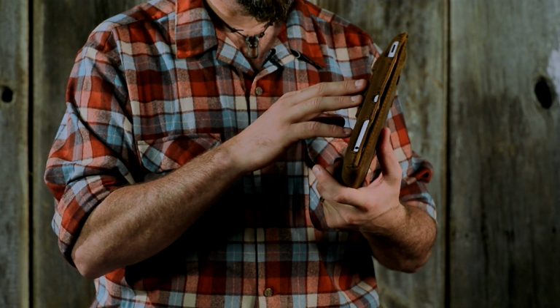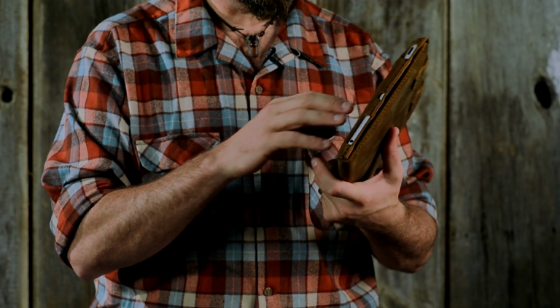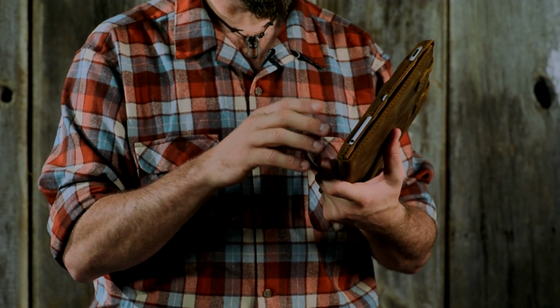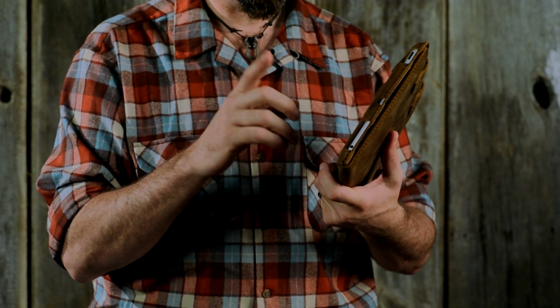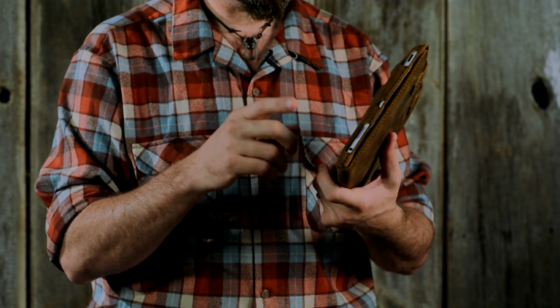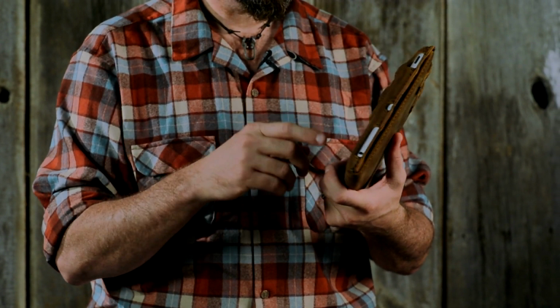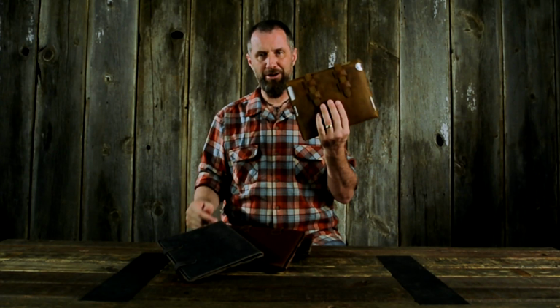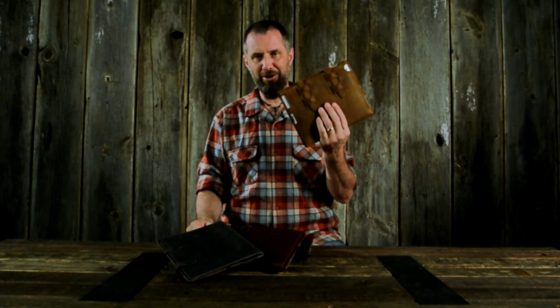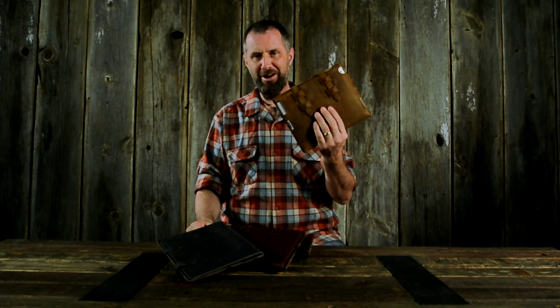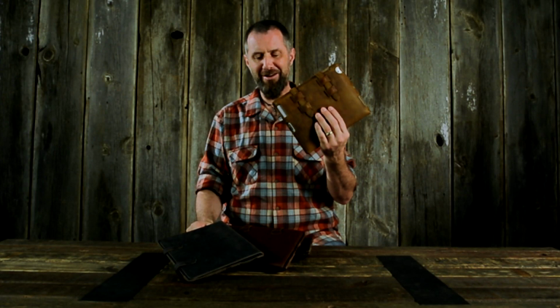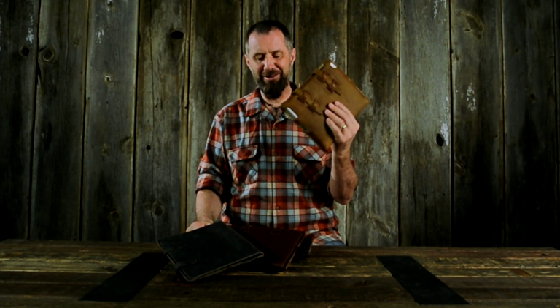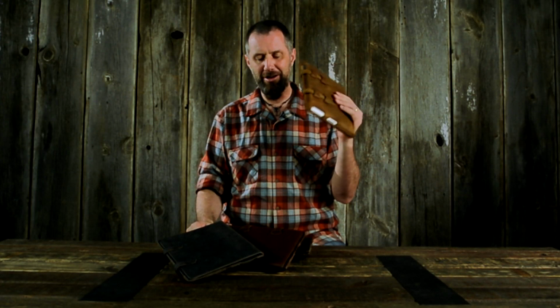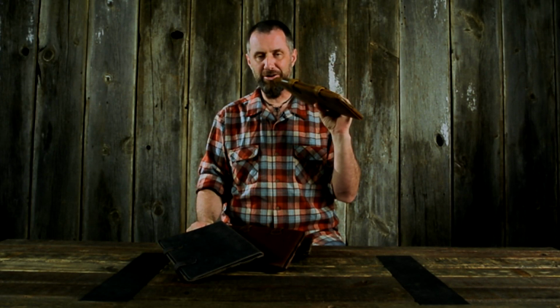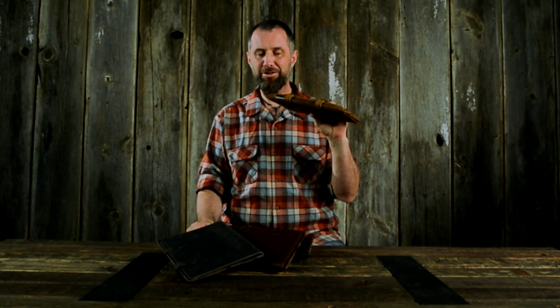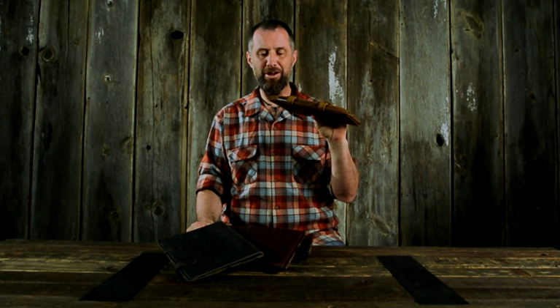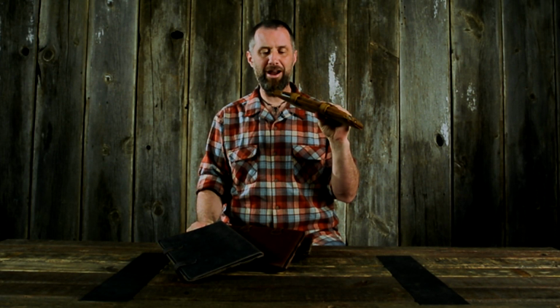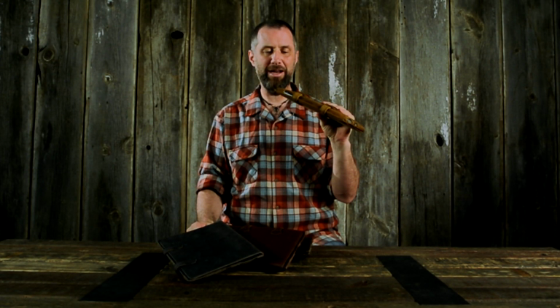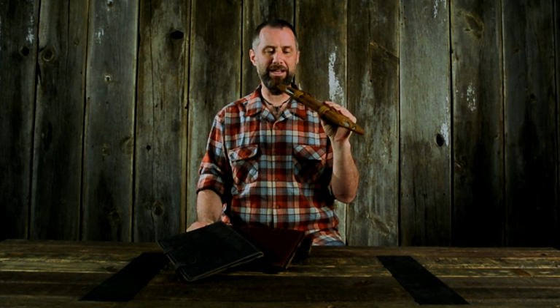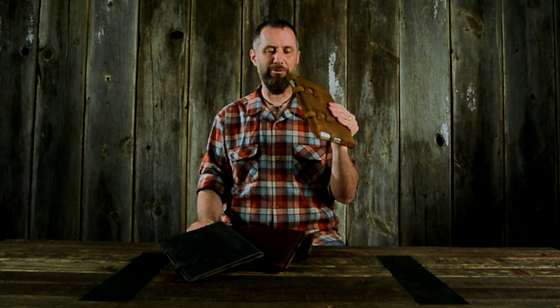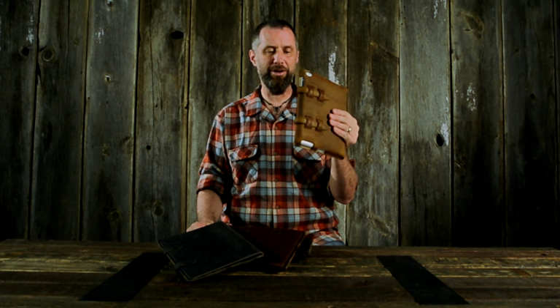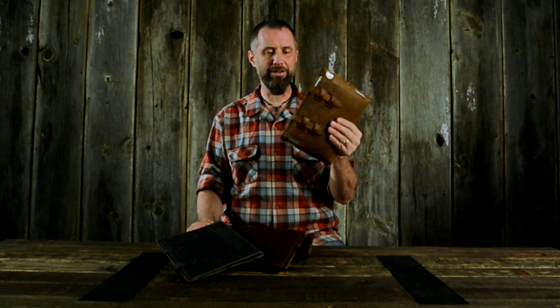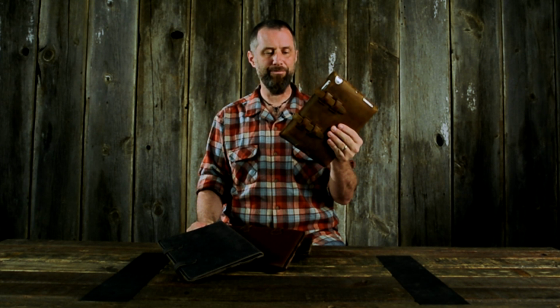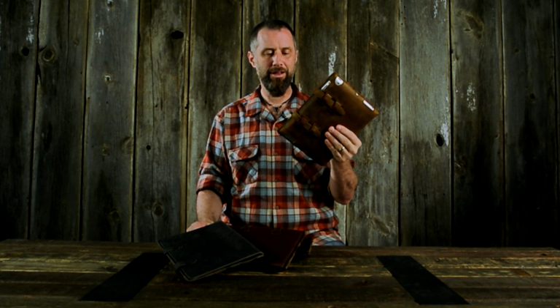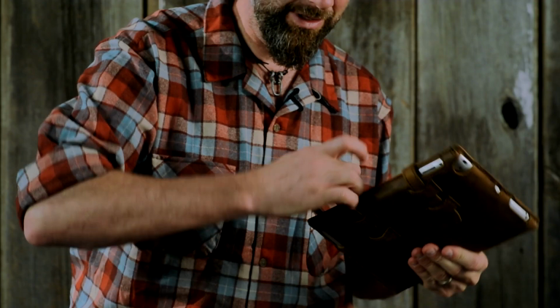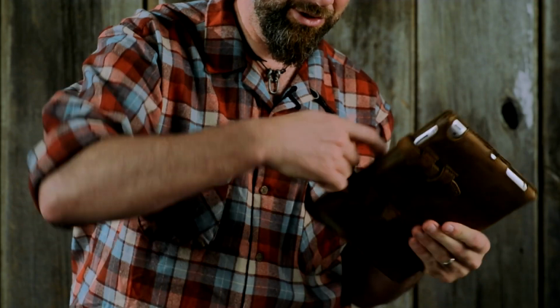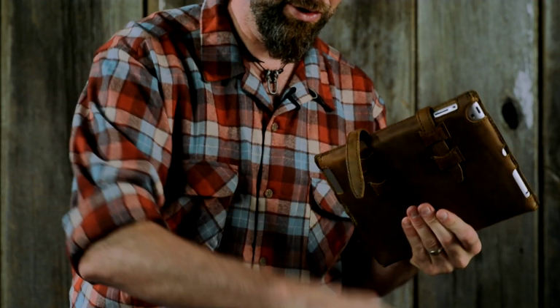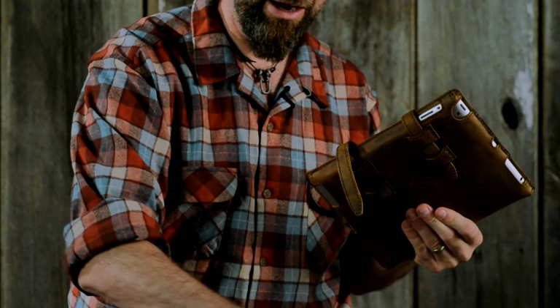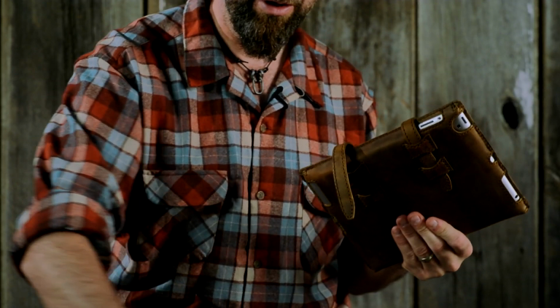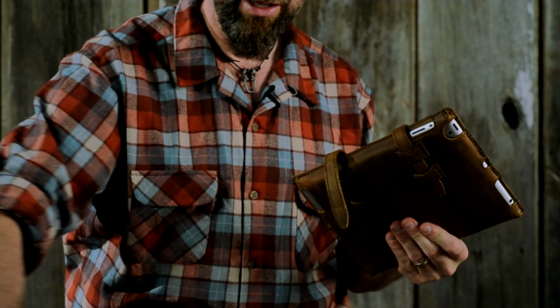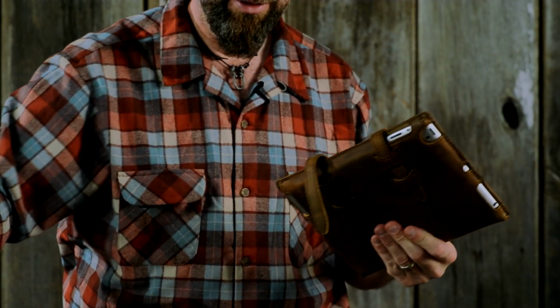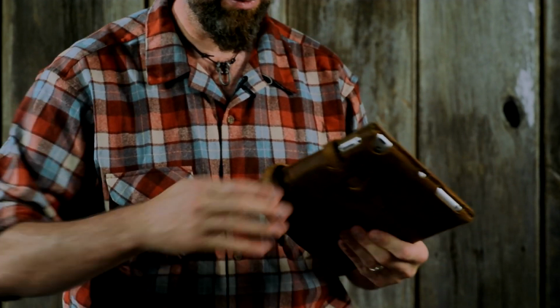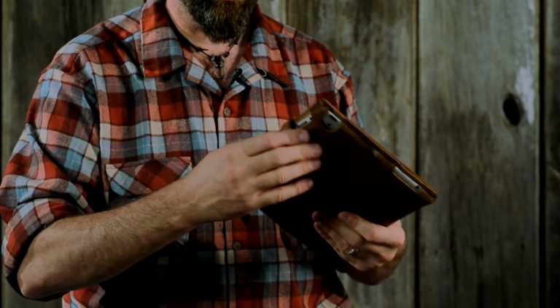If you have kids, you're going to want to have a good, solid iPad case that will protect it. I'll show you how this works.